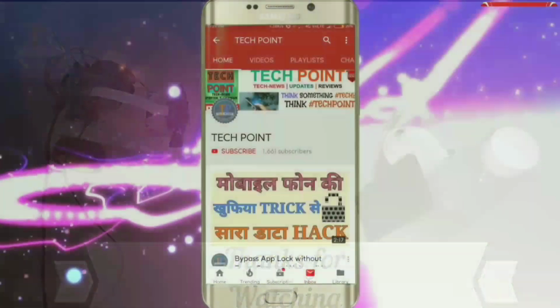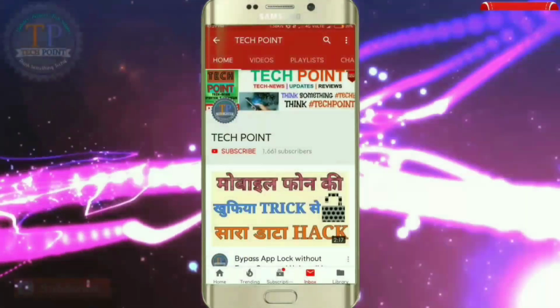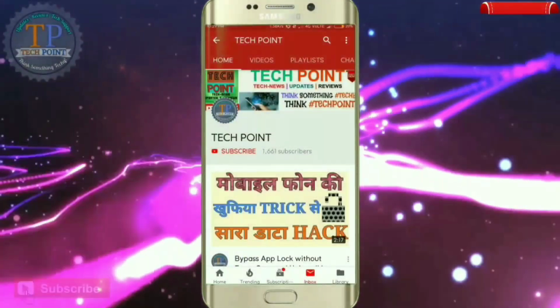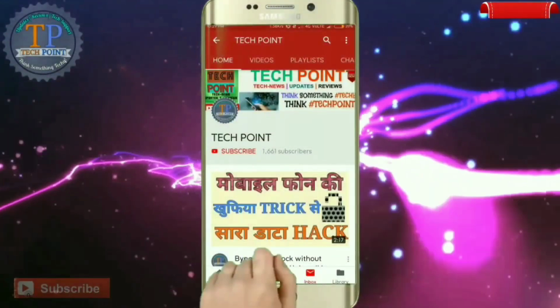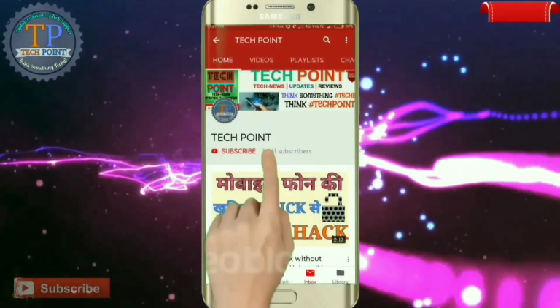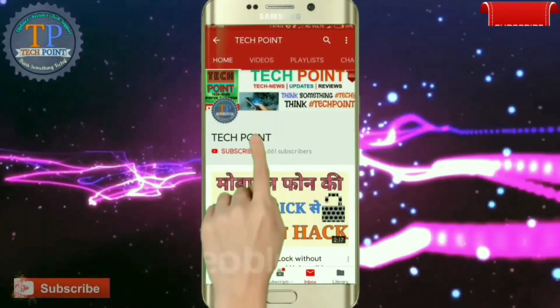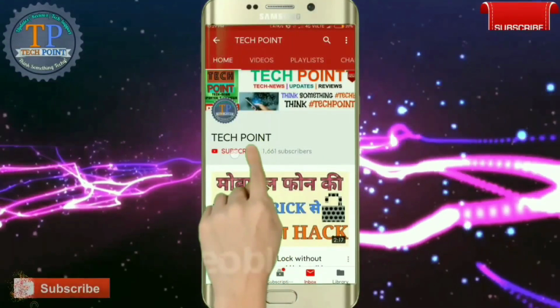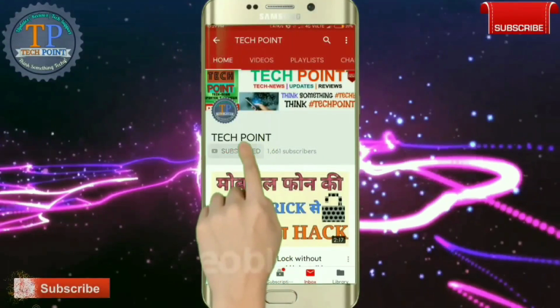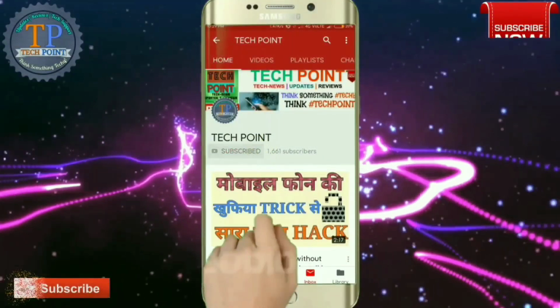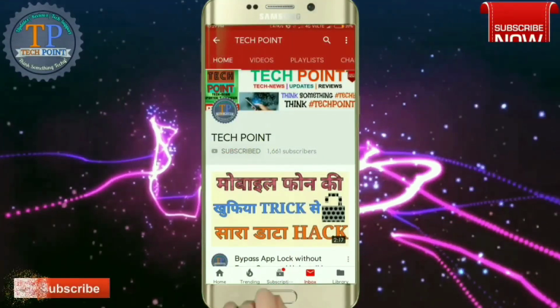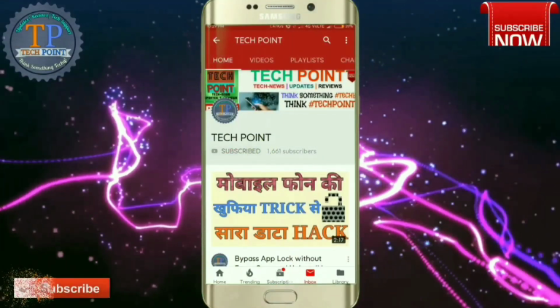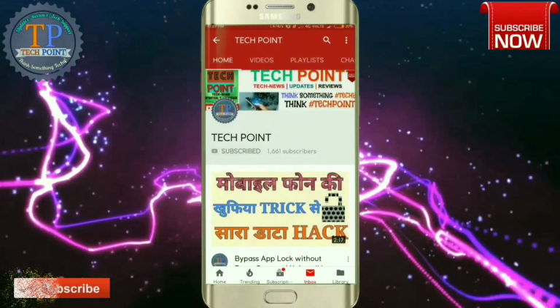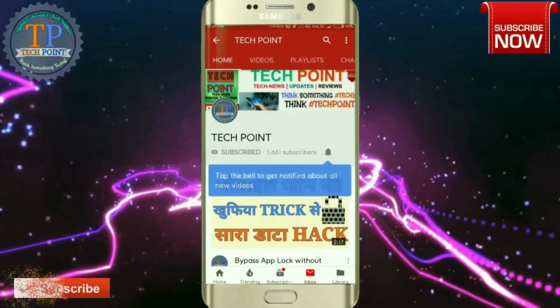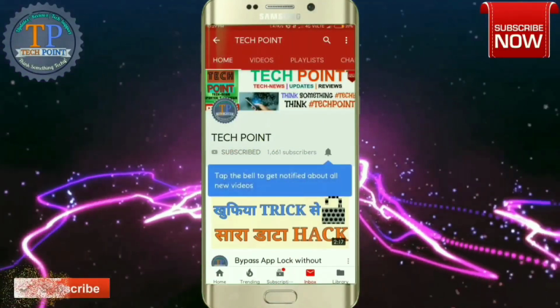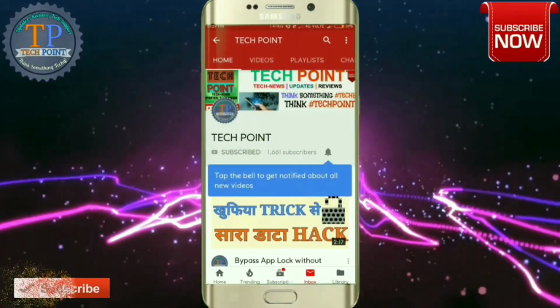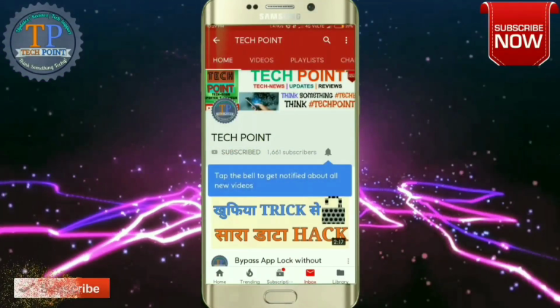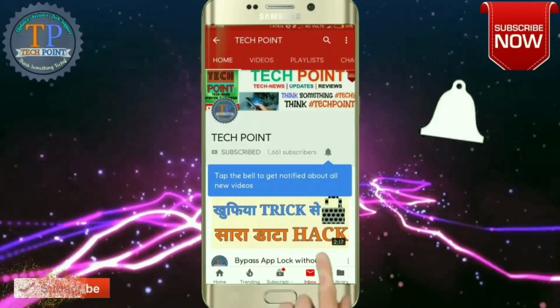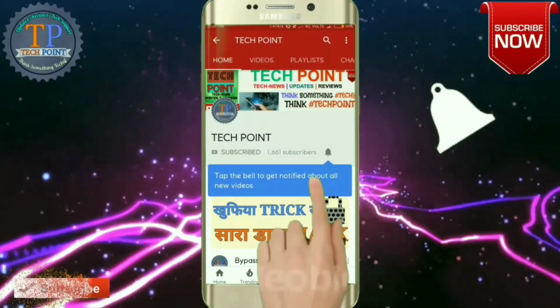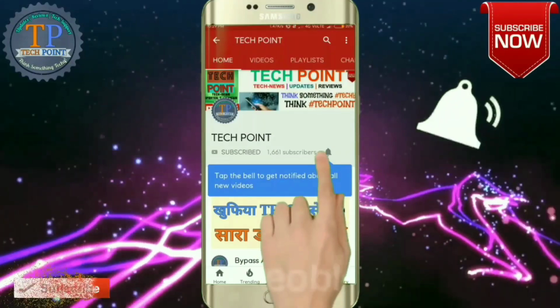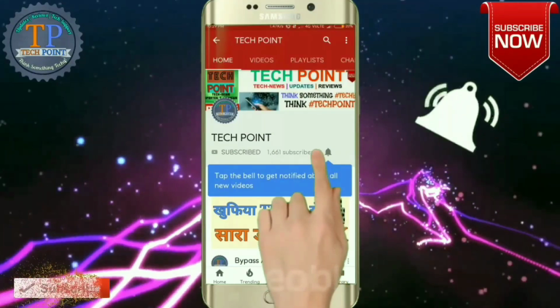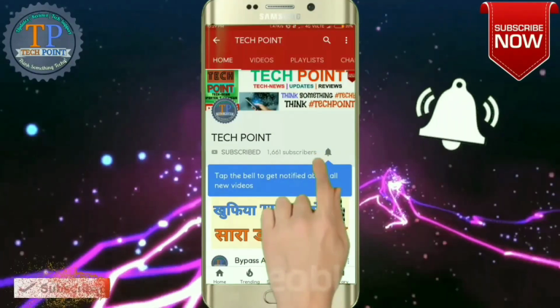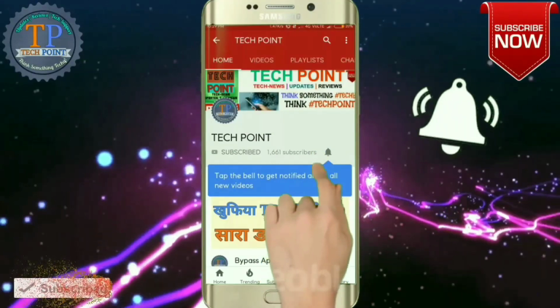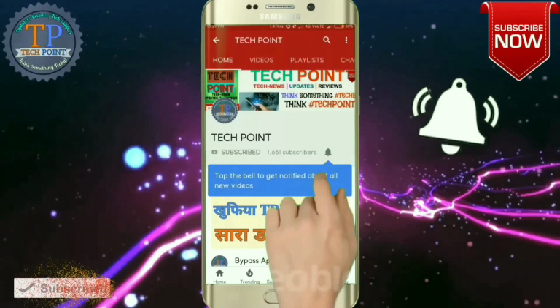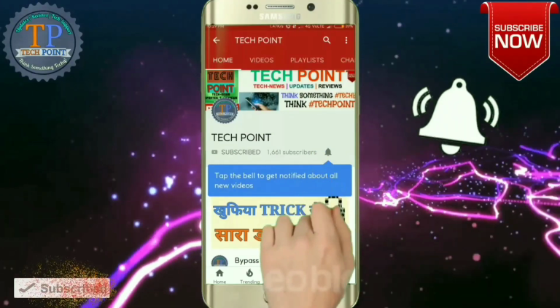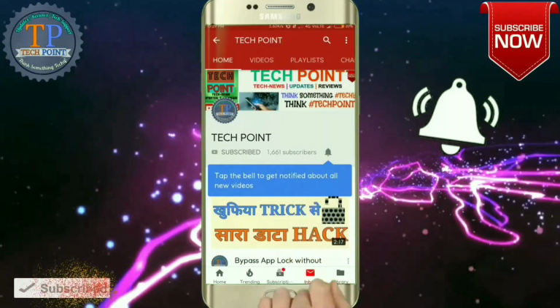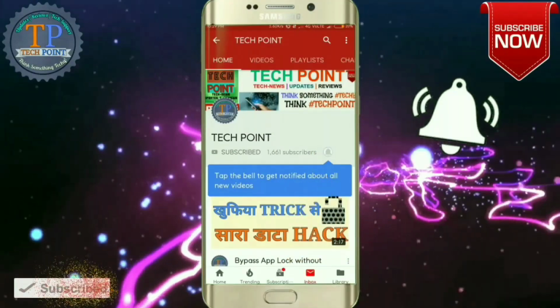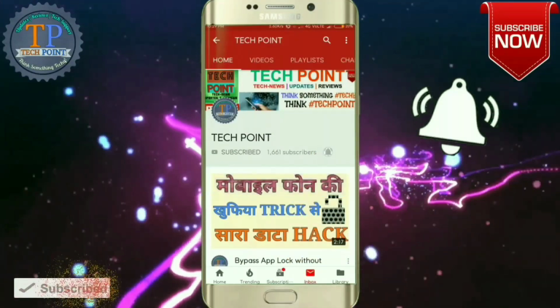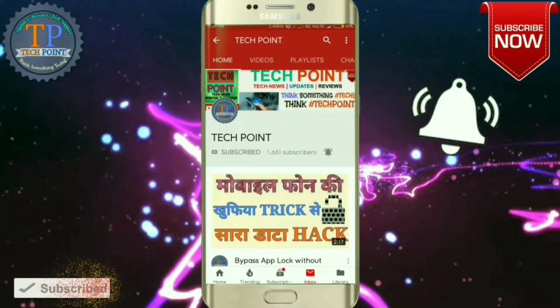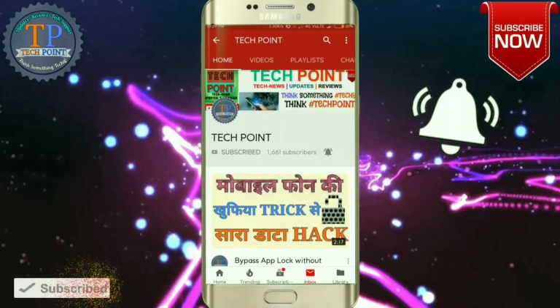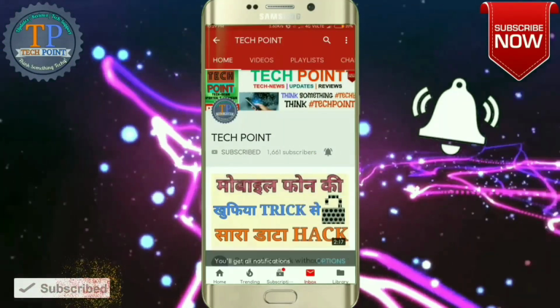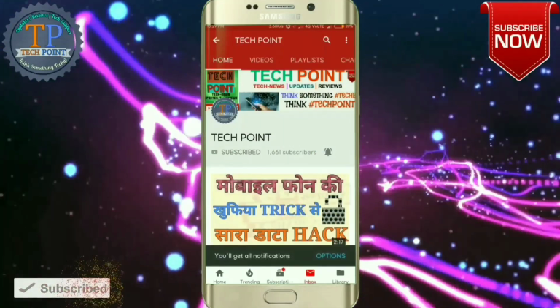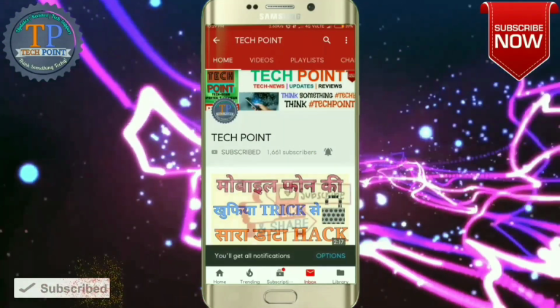Subscribe now. Press the bell icon on the YouTube app and never miss another one.